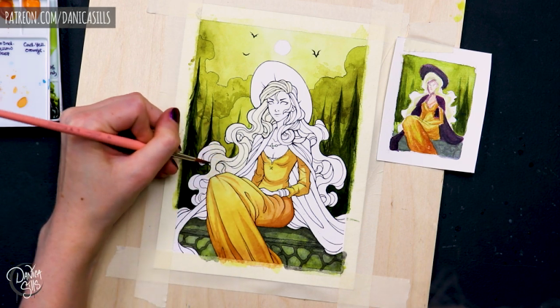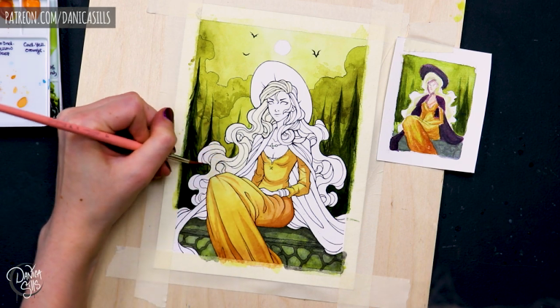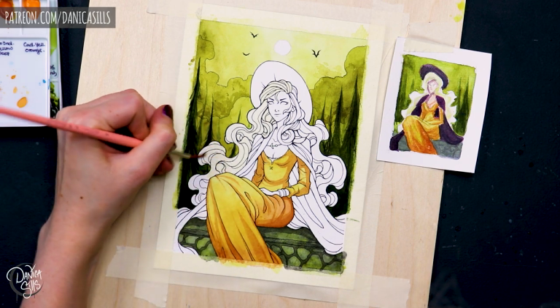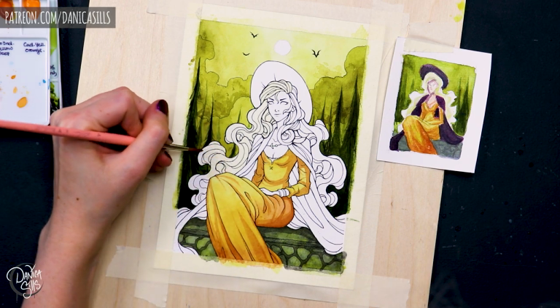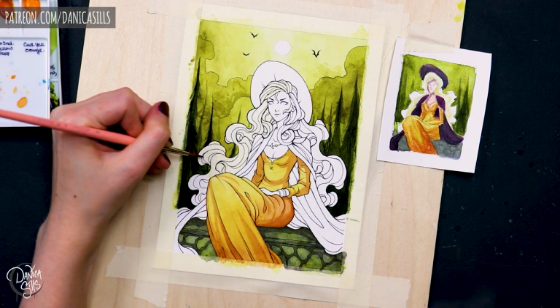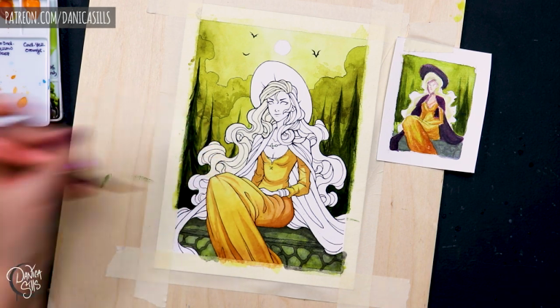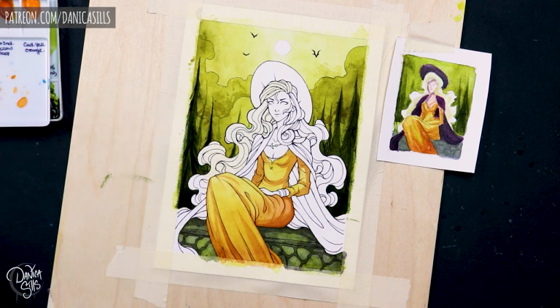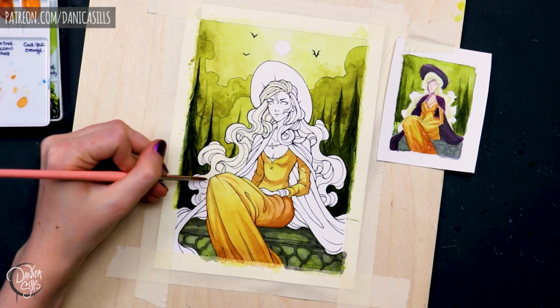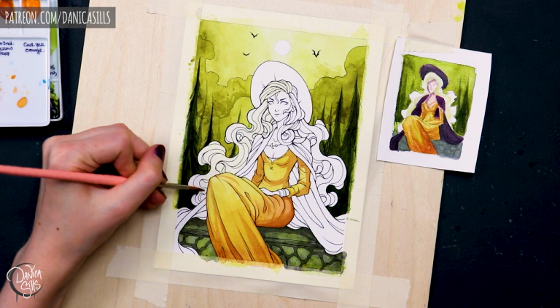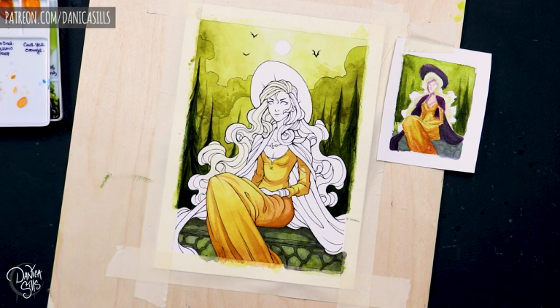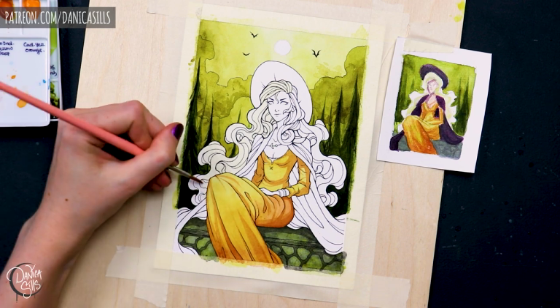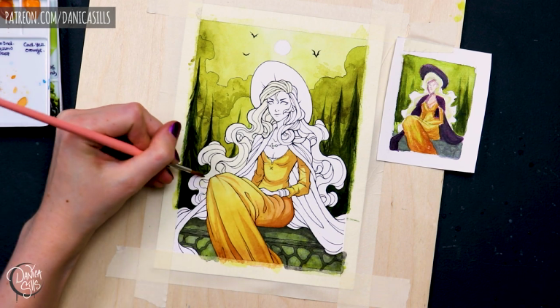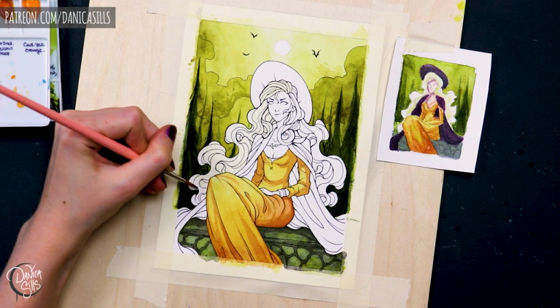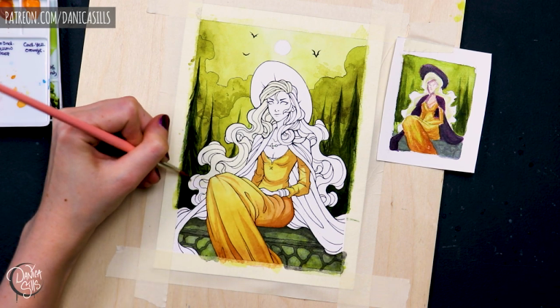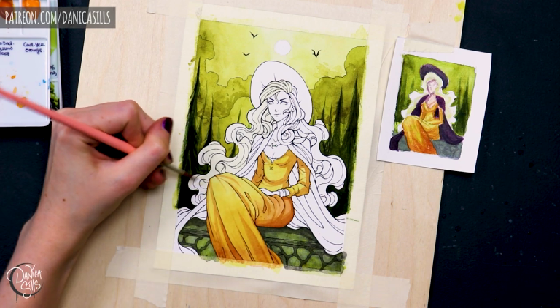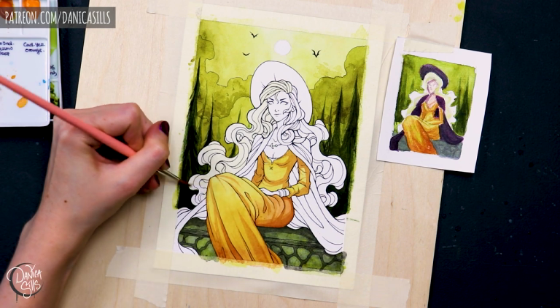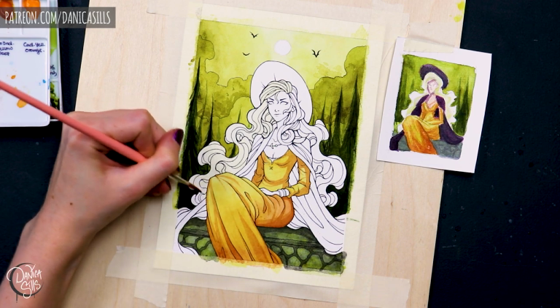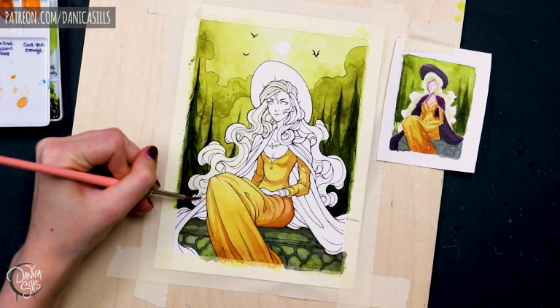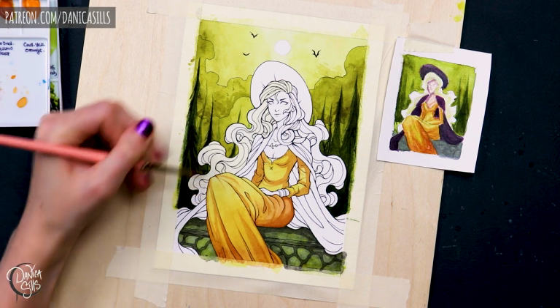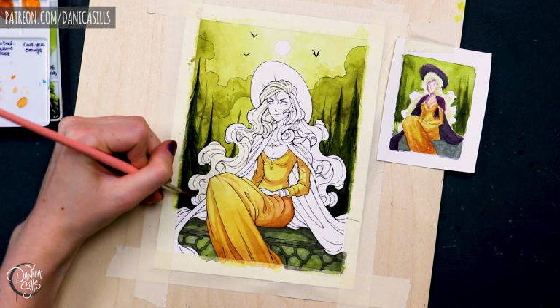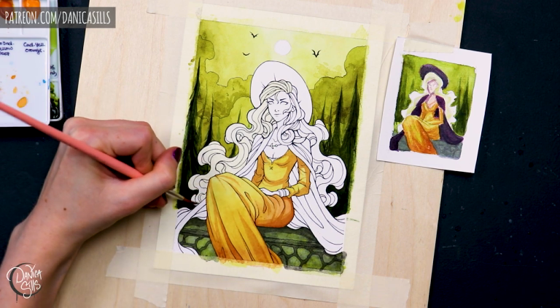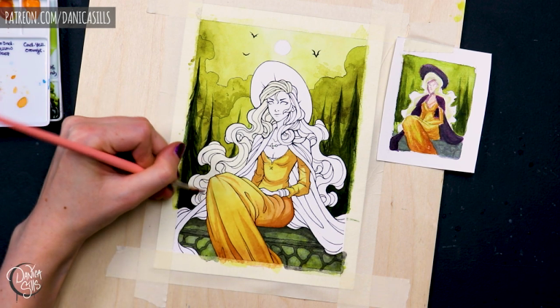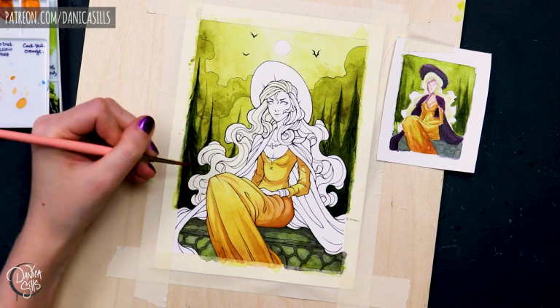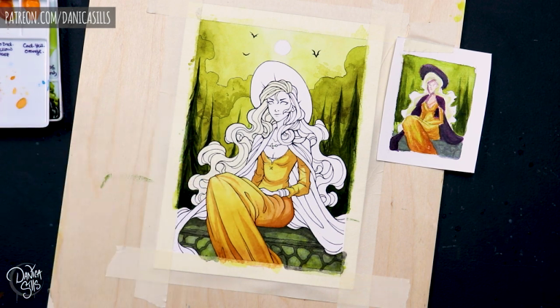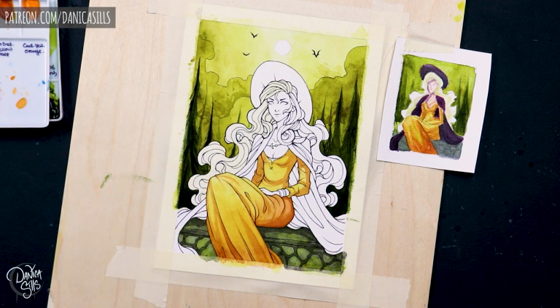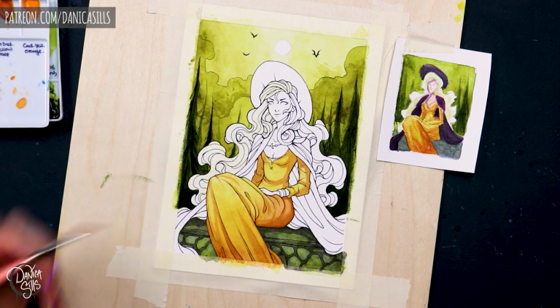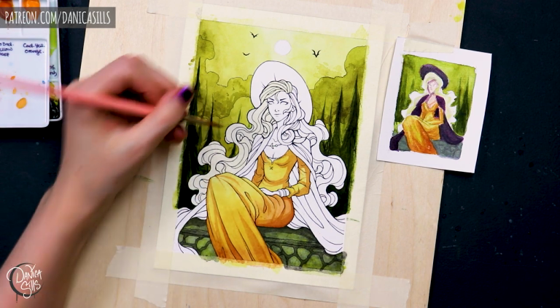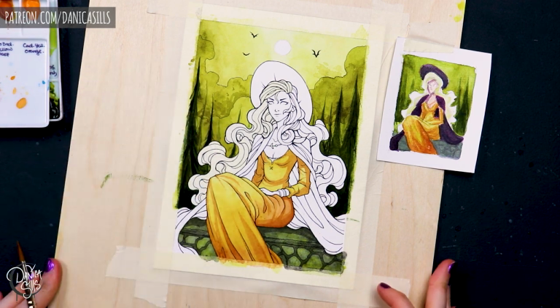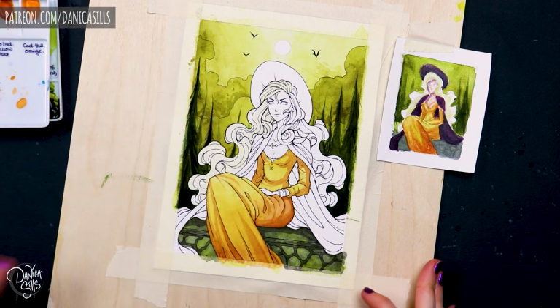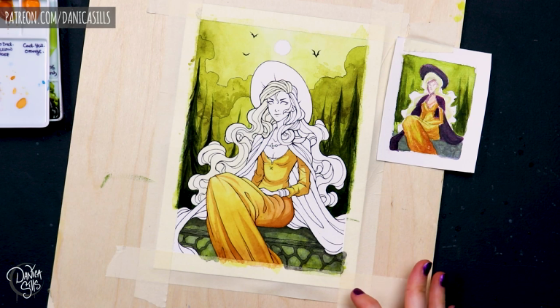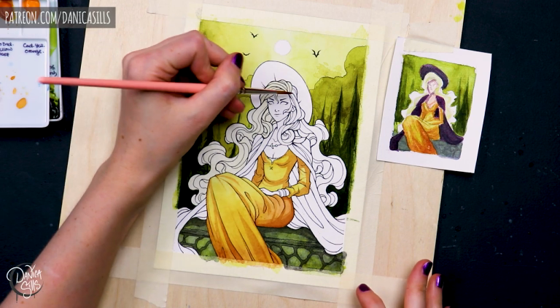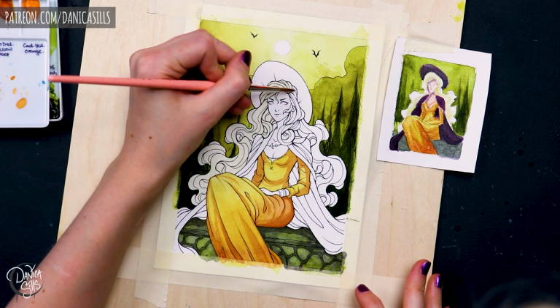It took a lot of the ambiguity away from it. I didn't have to juggle in my mind where I thought every color was going to be, because I had a map for it already.